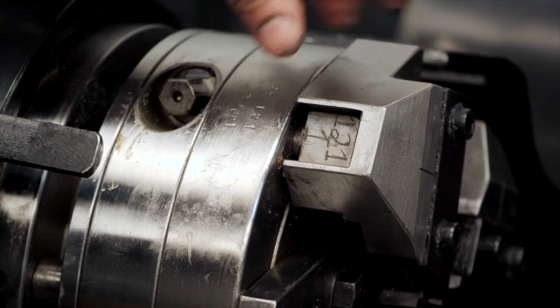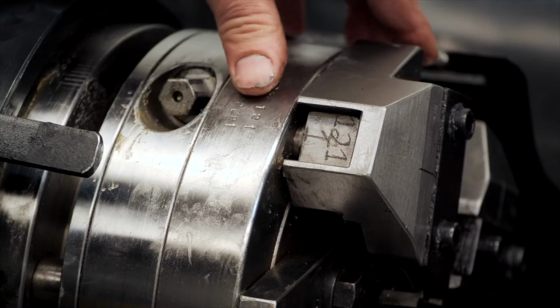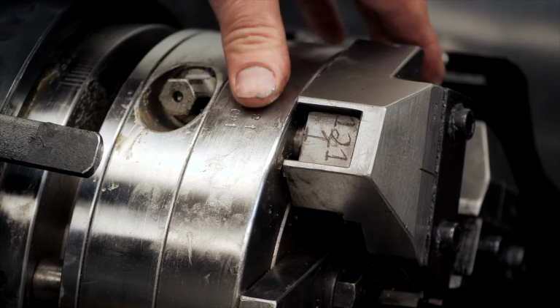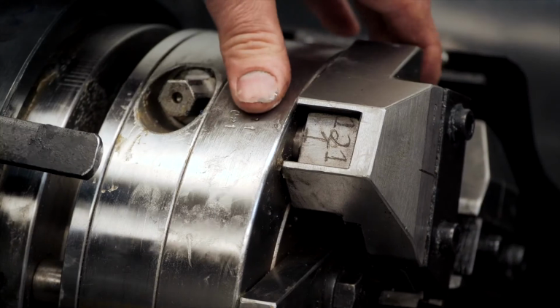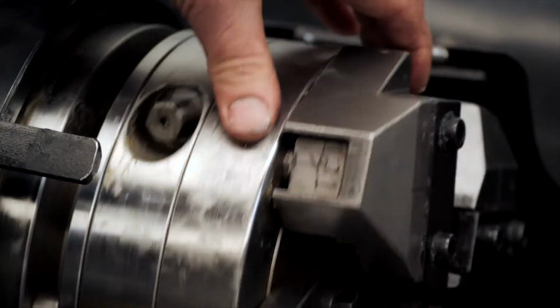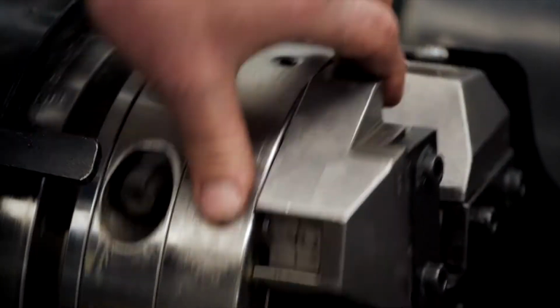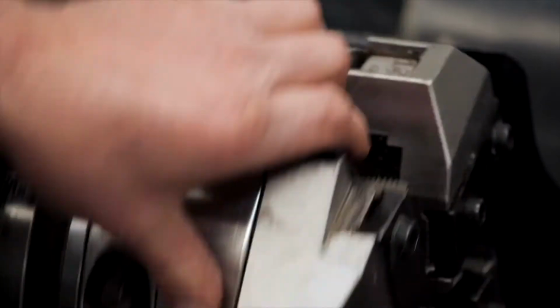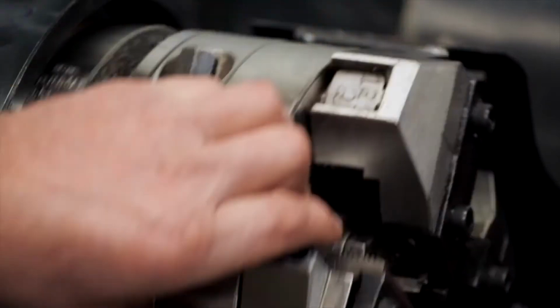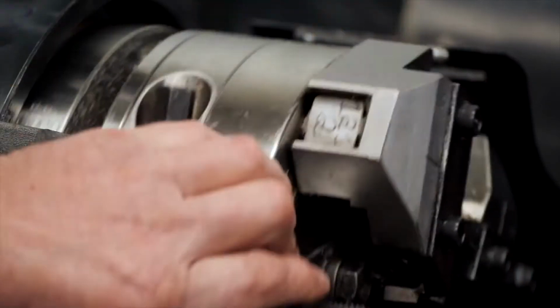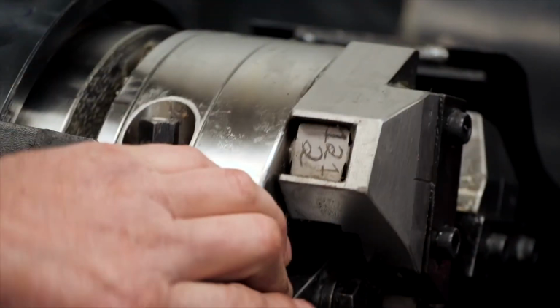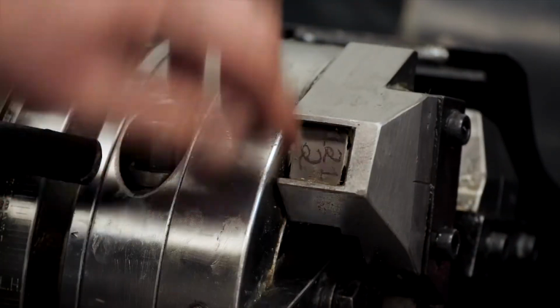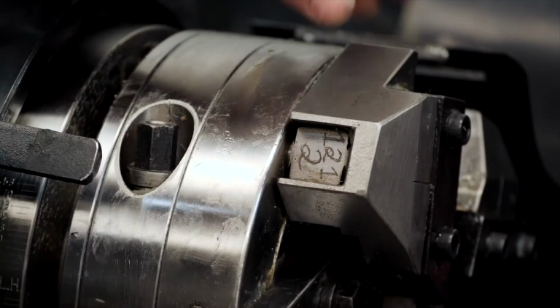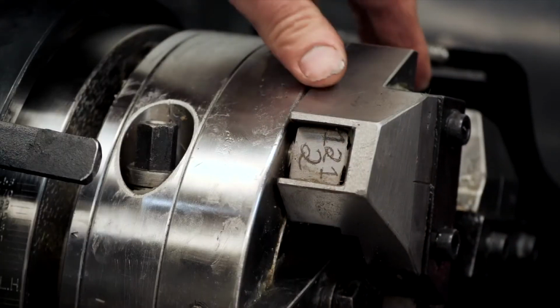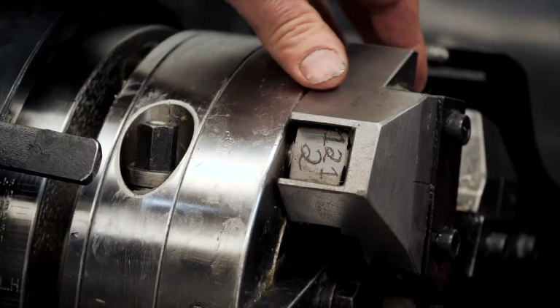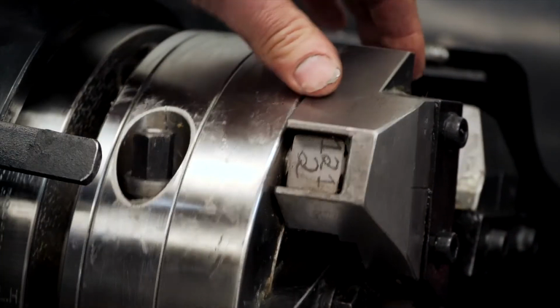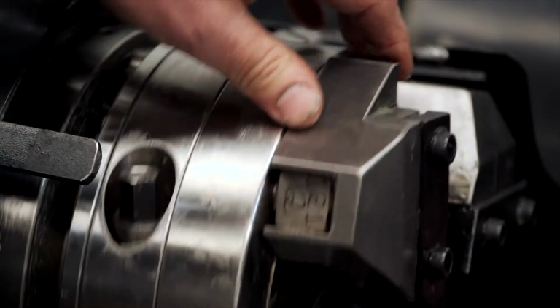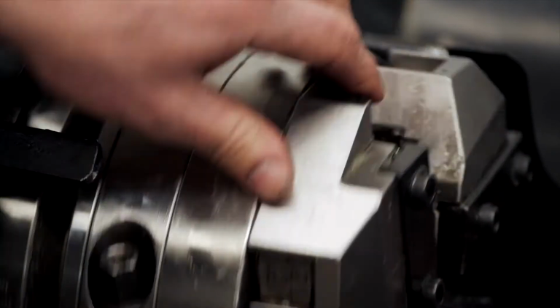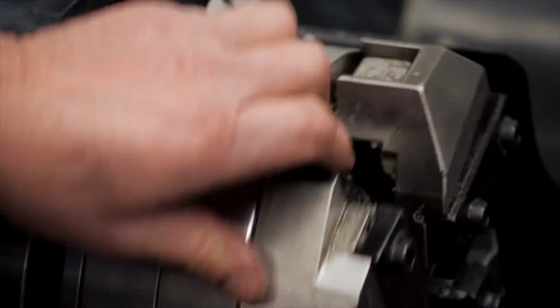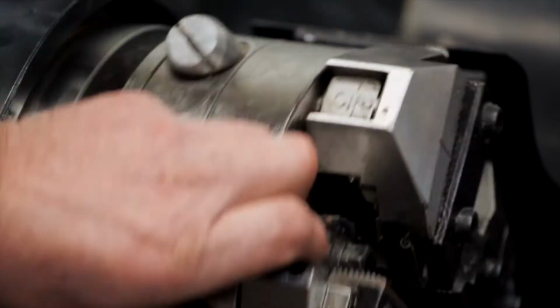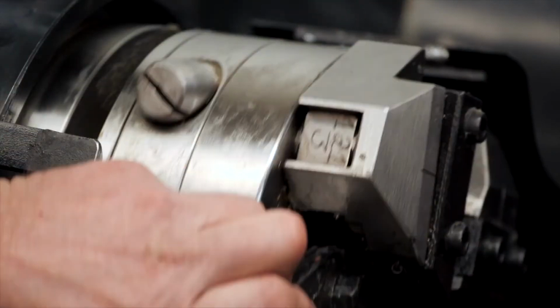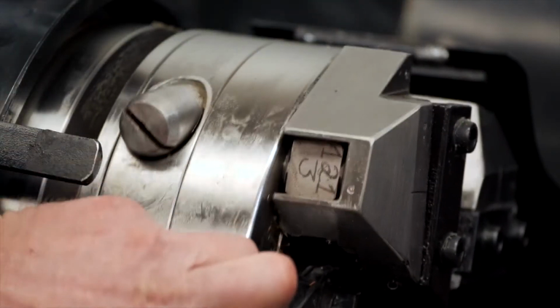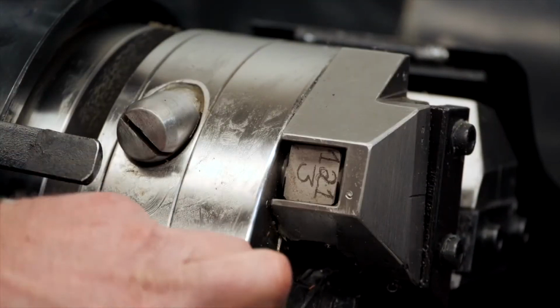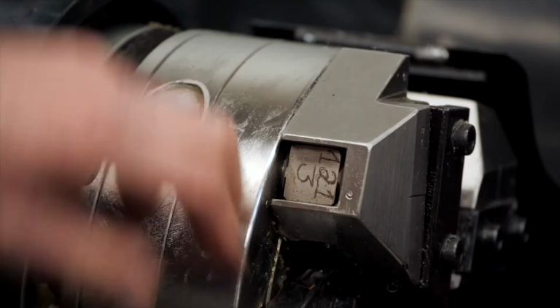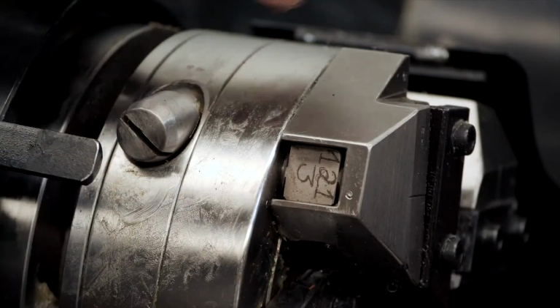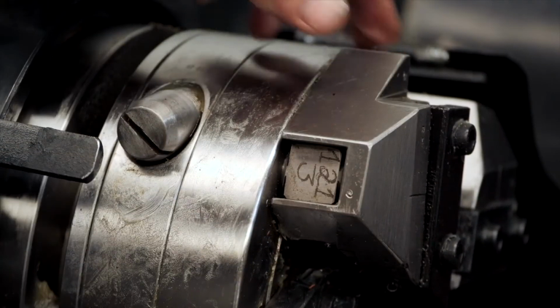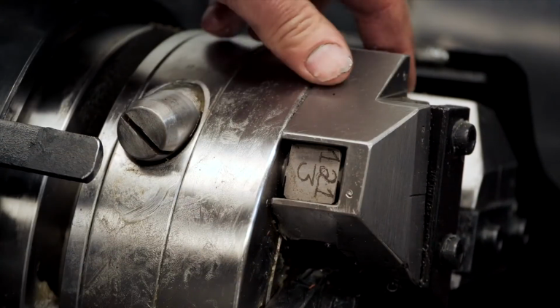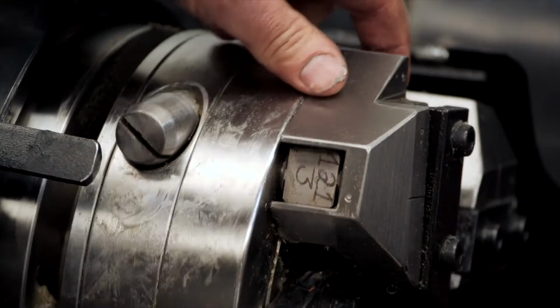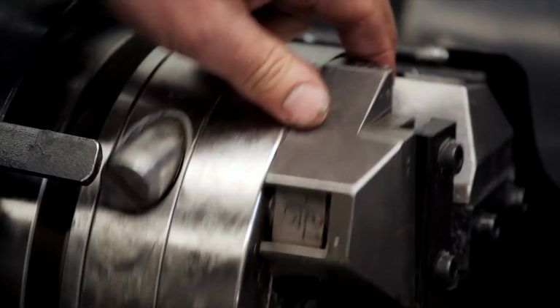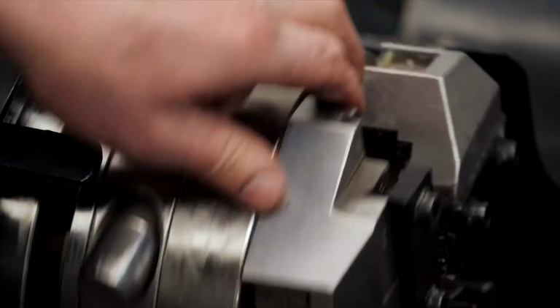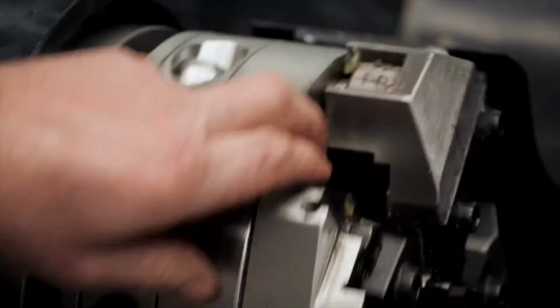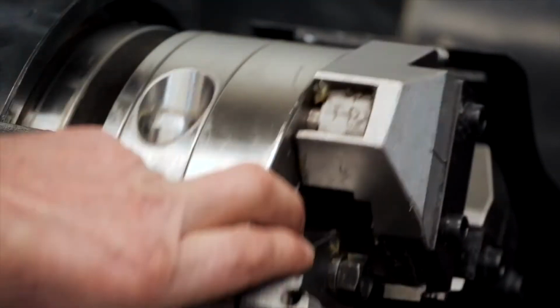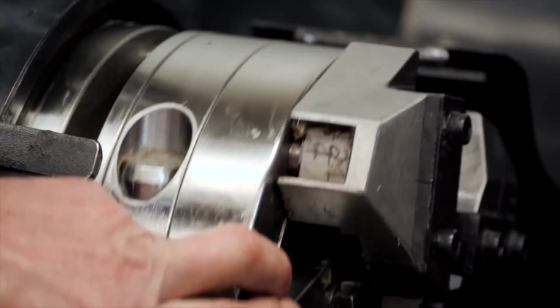The jaws are numbered one, two, three, four.